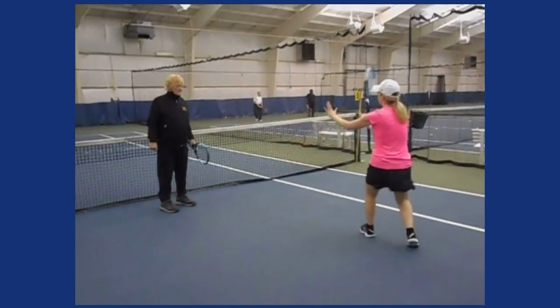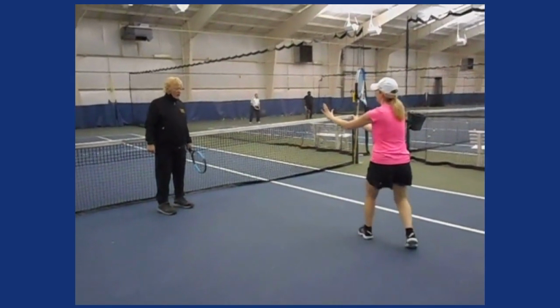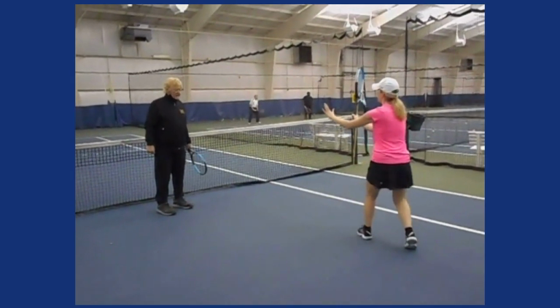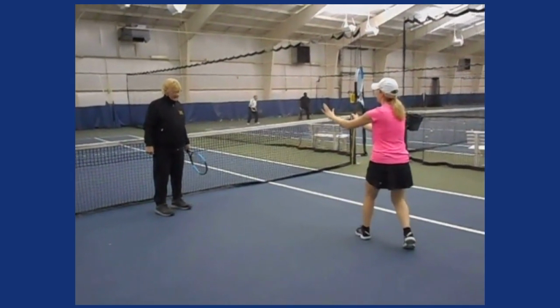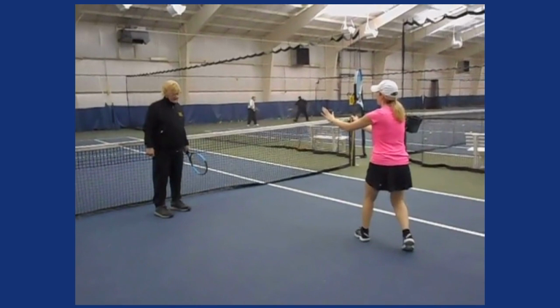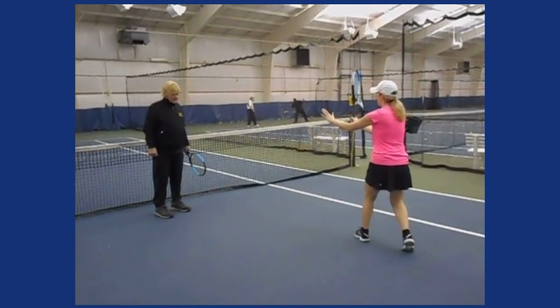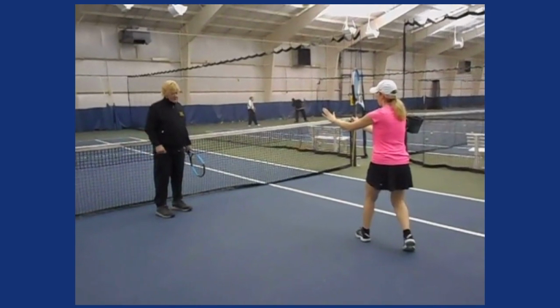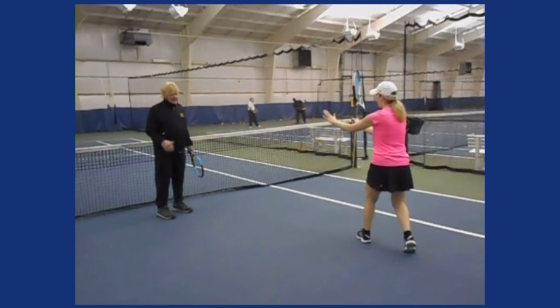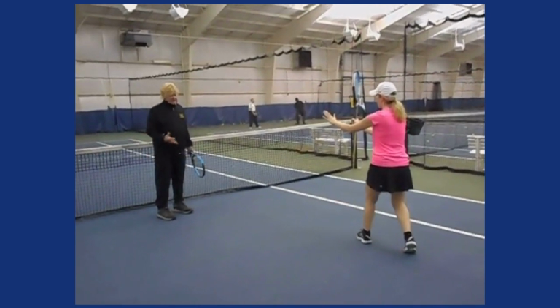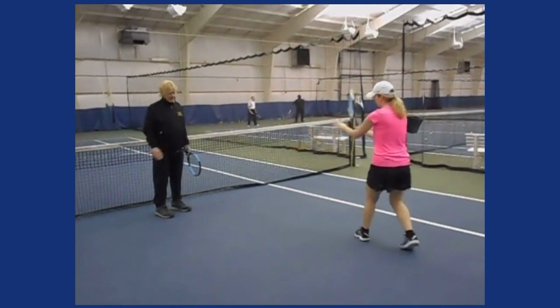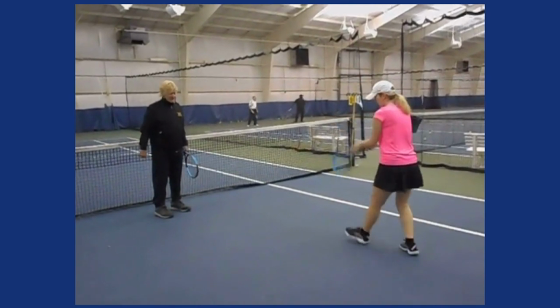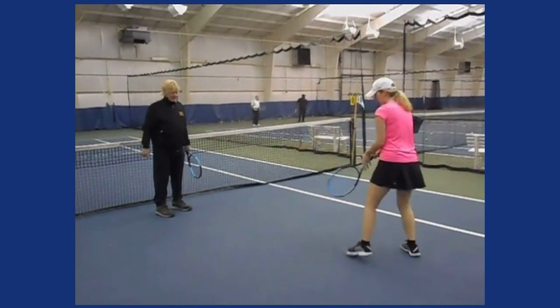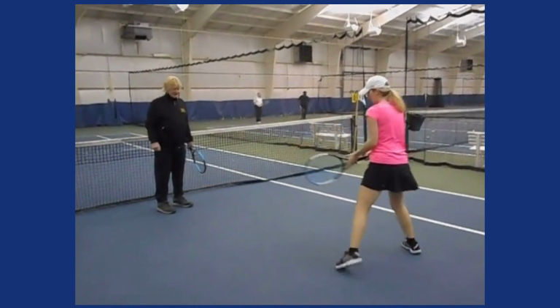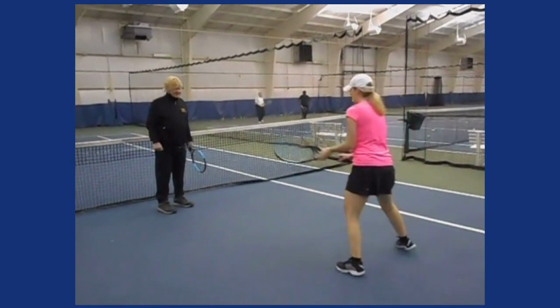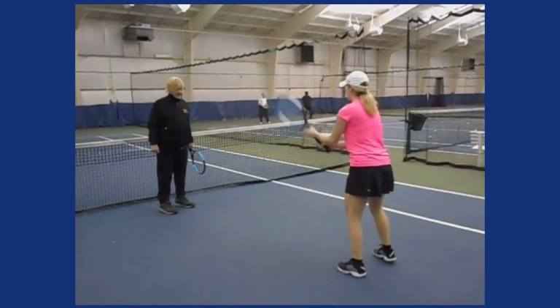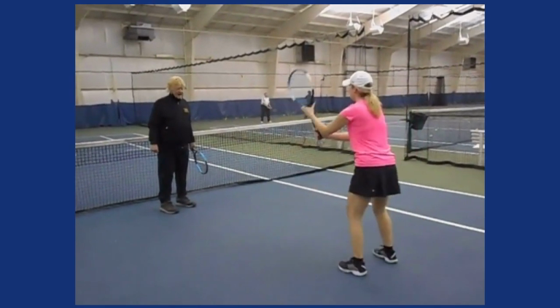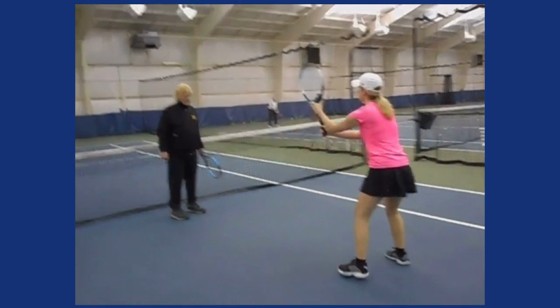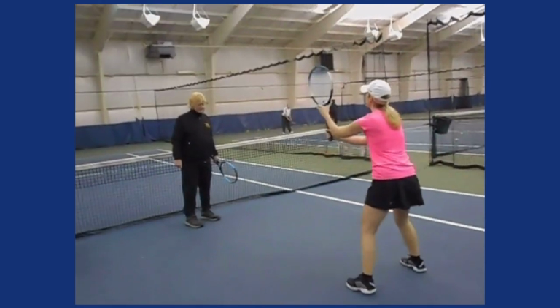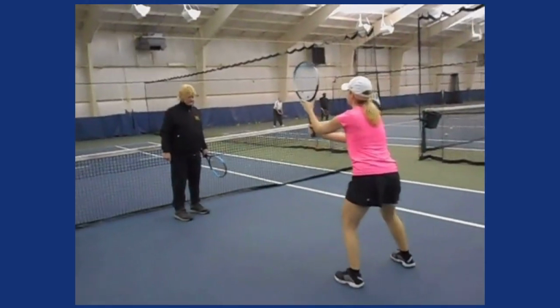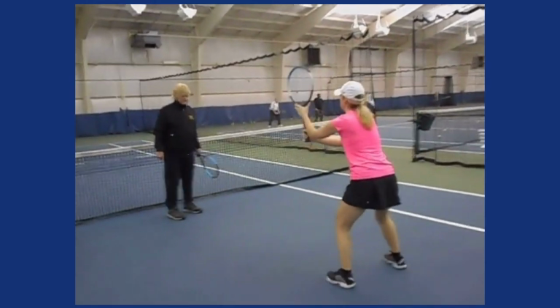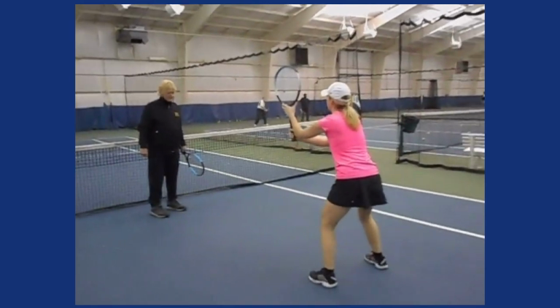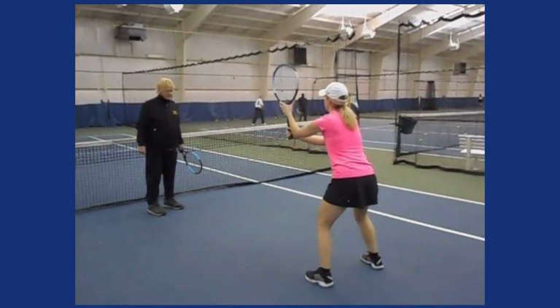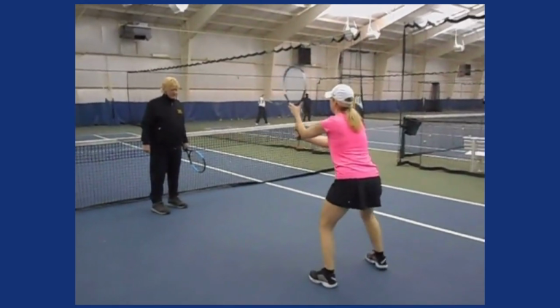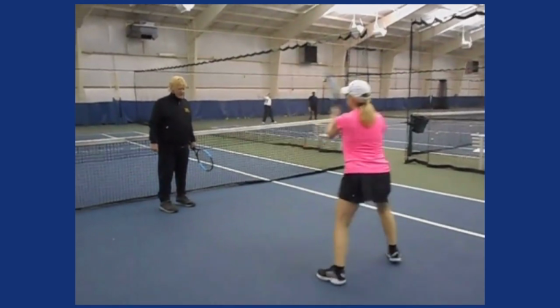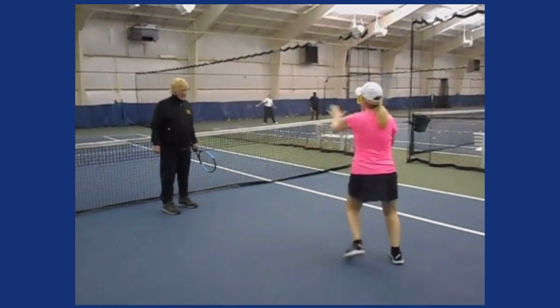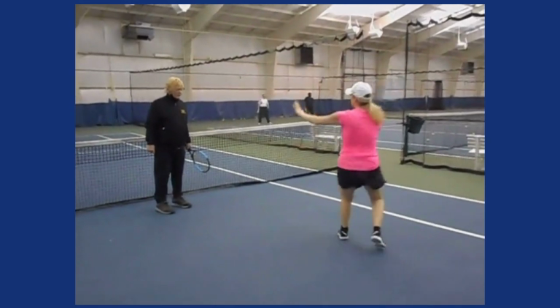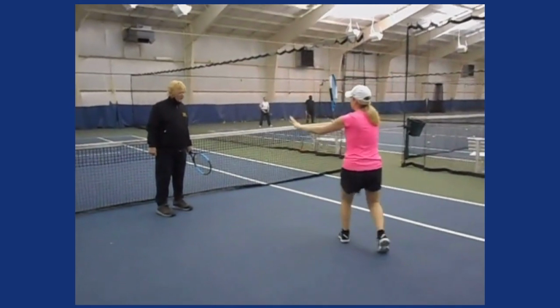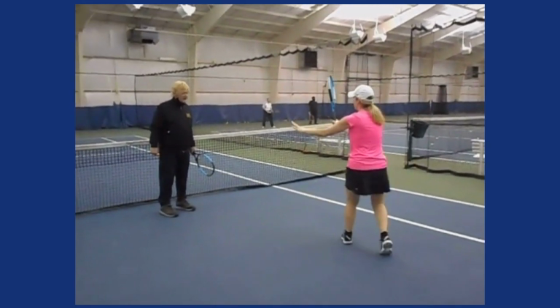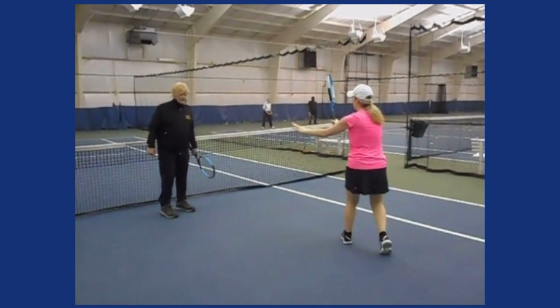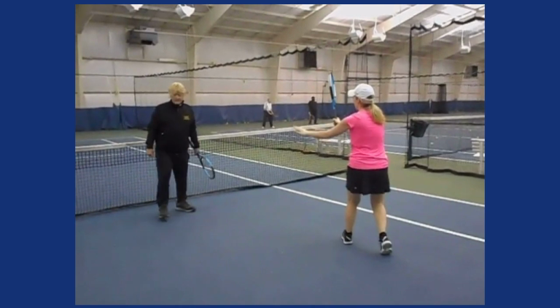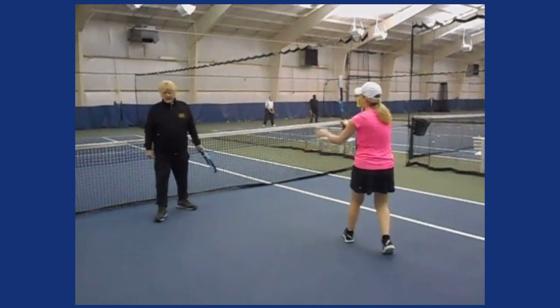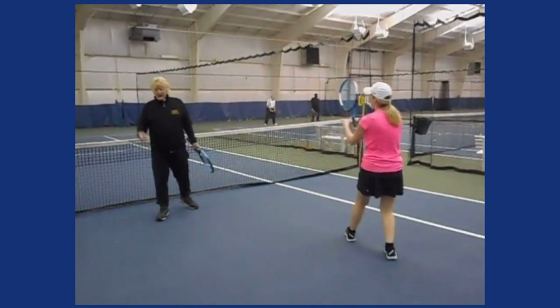Perfect. Do it again, Jen, in real speed. Just like that. Ready? Ball. Perfect.